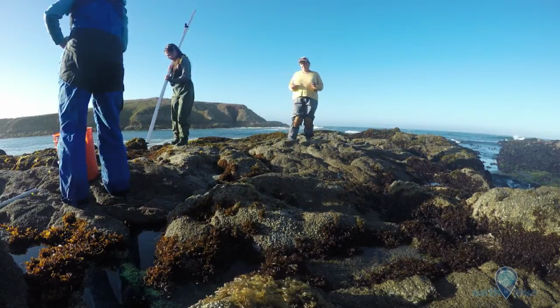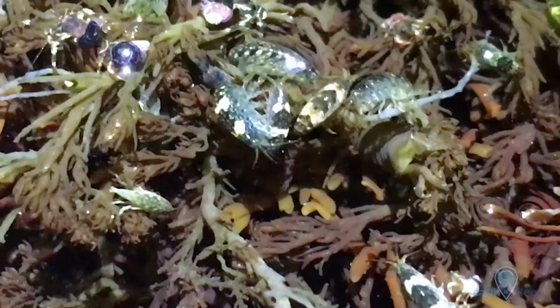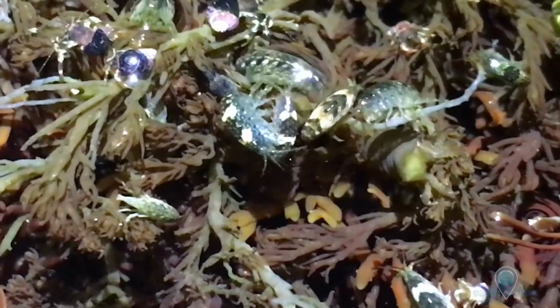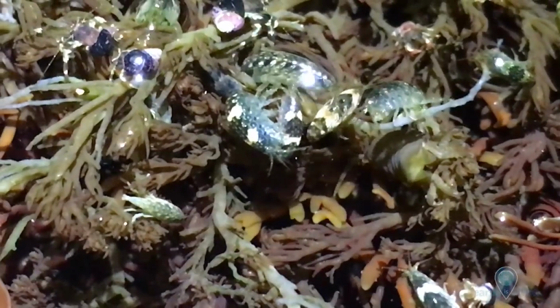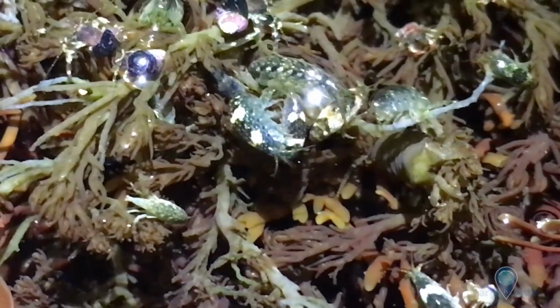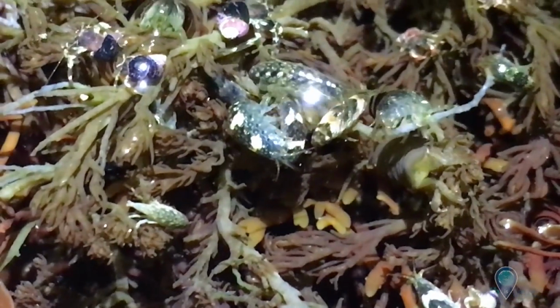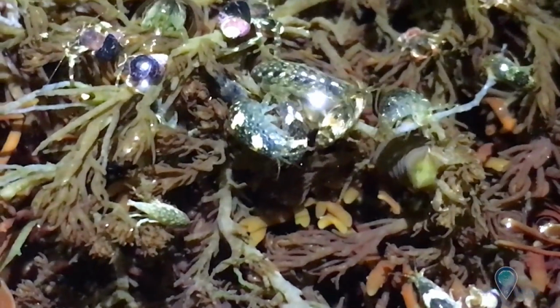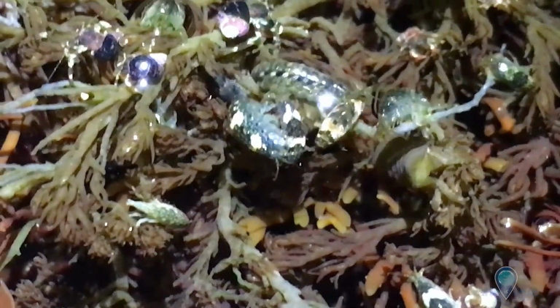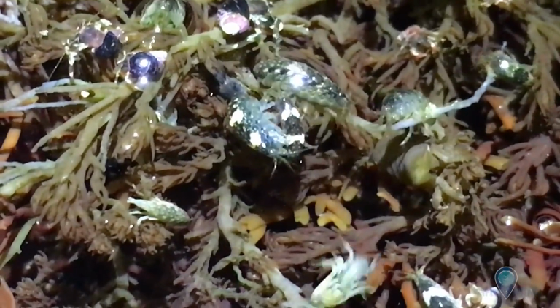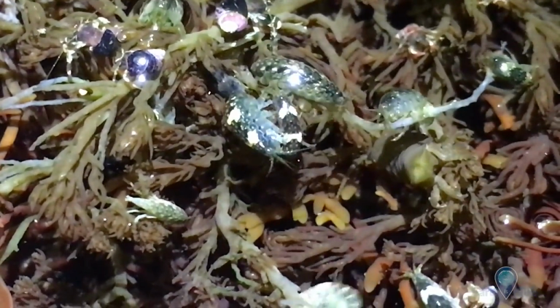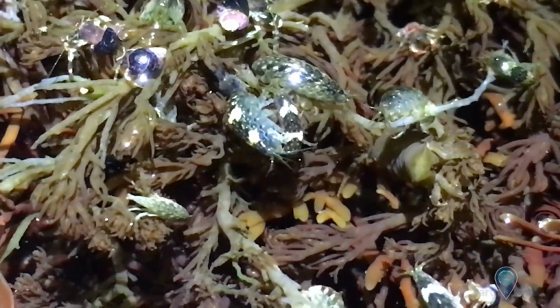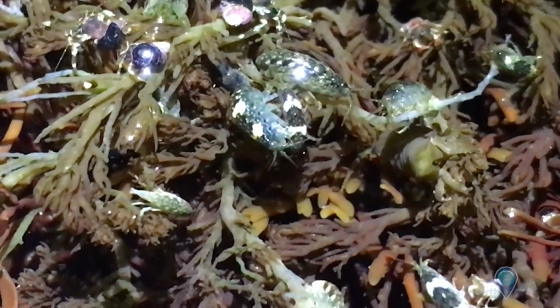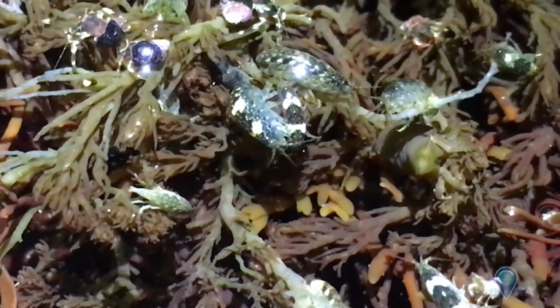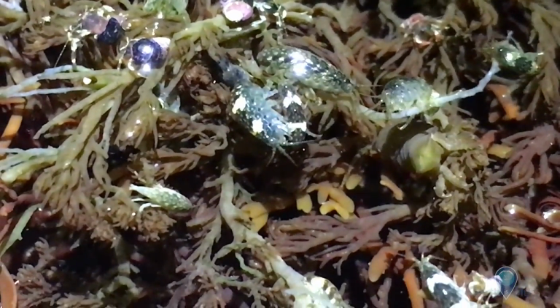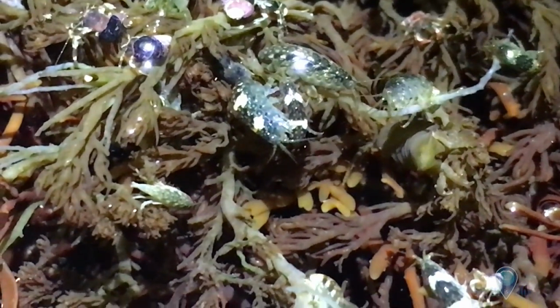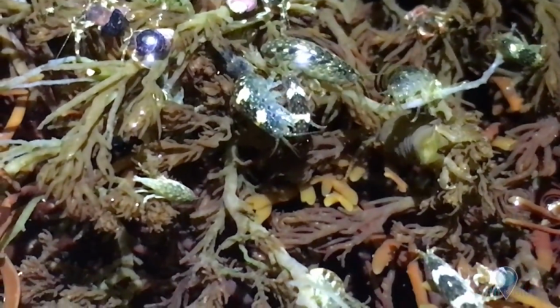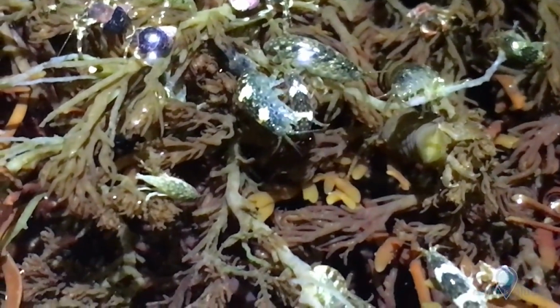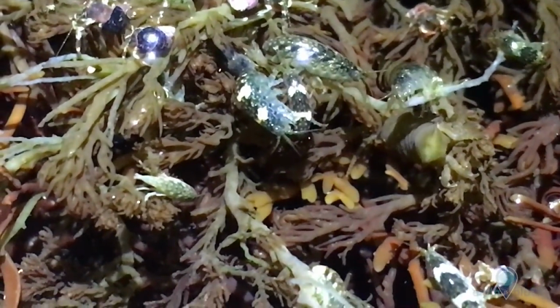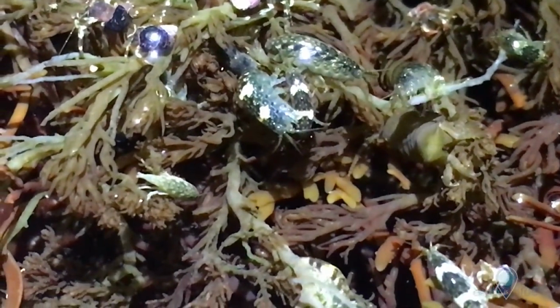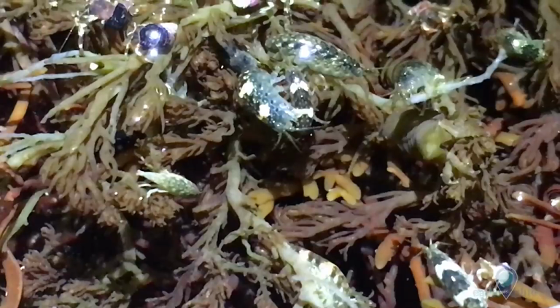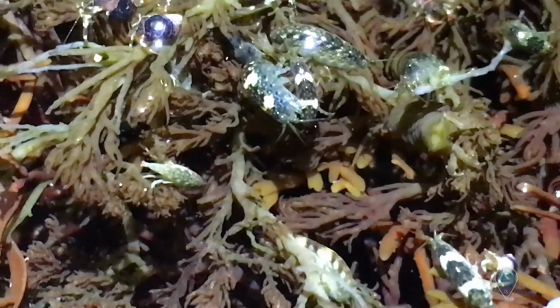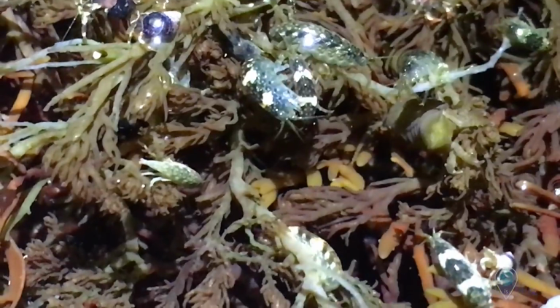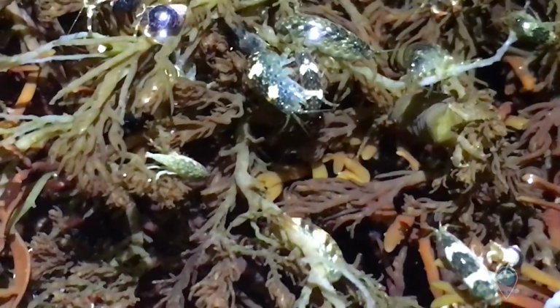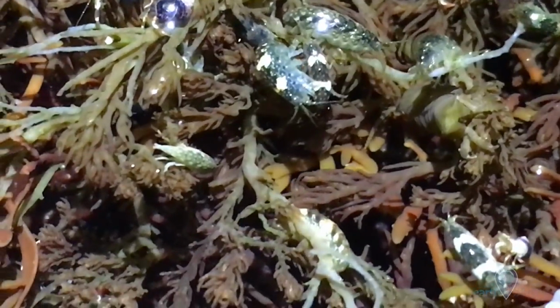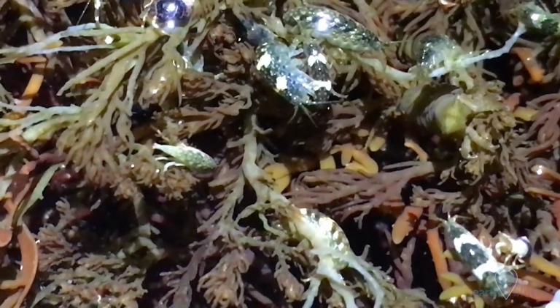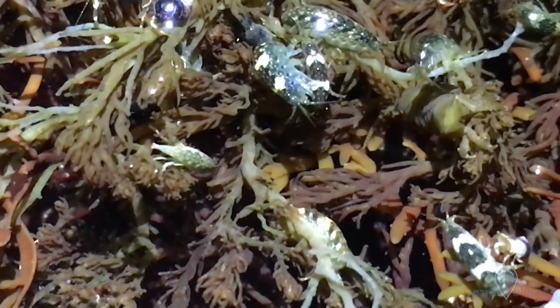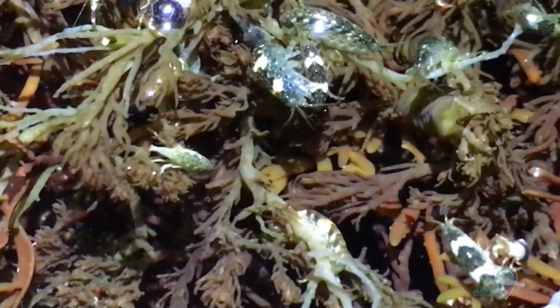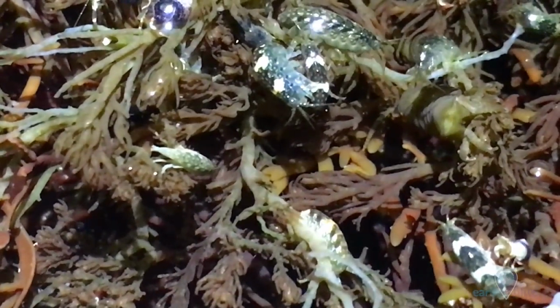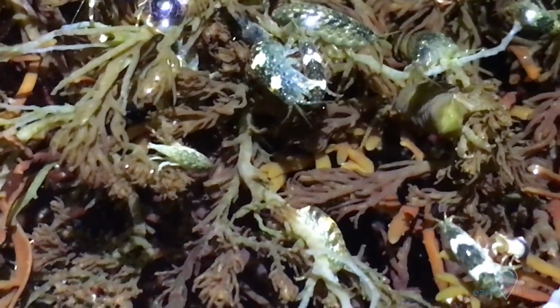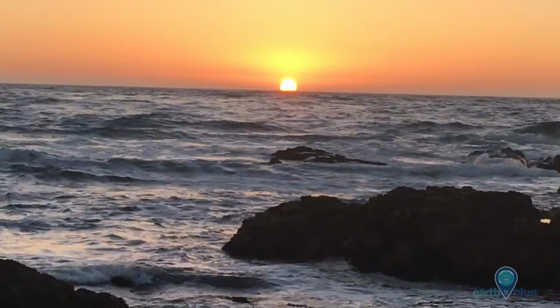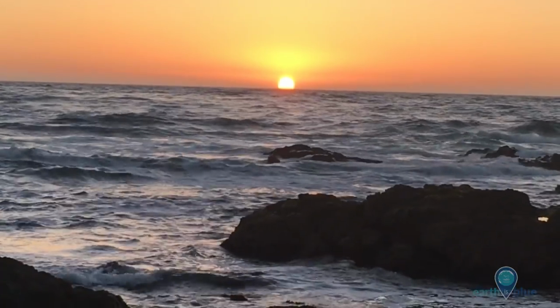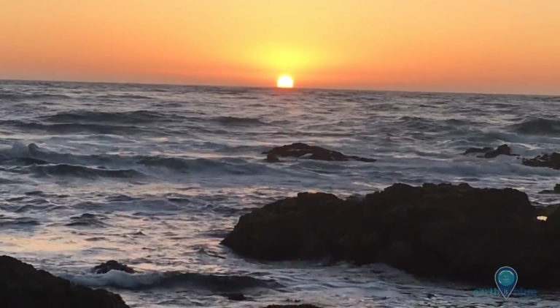Understanding how plants and animals change their environment can help us to better understand how climate change, which is also changing the chemistry of the water, will impact our coastal marine ecosystem.